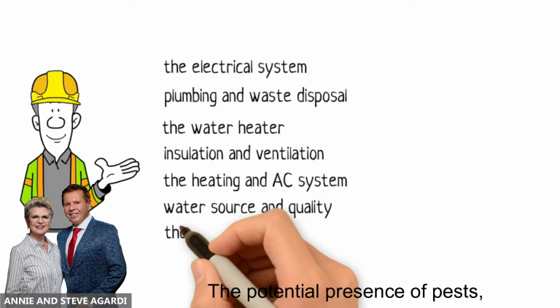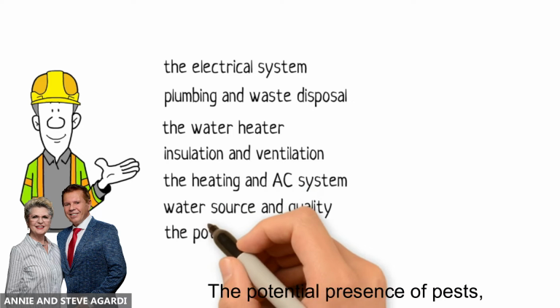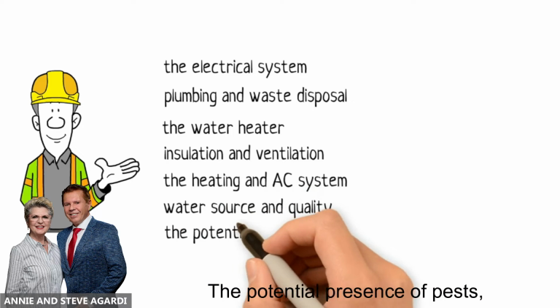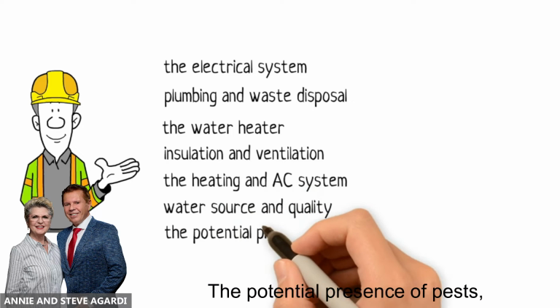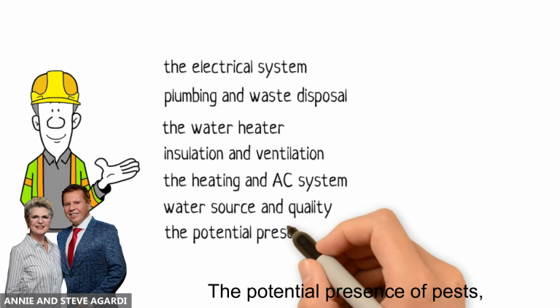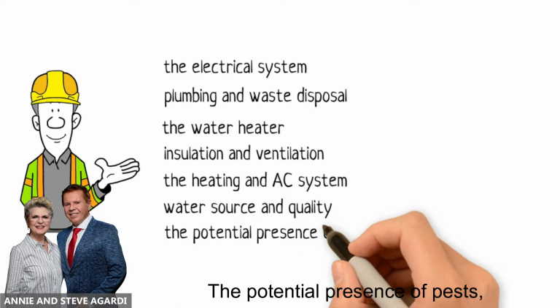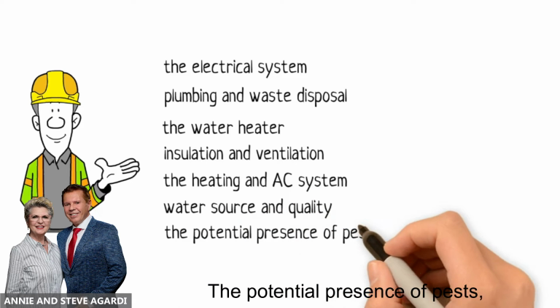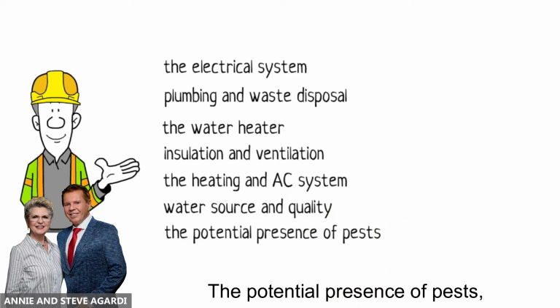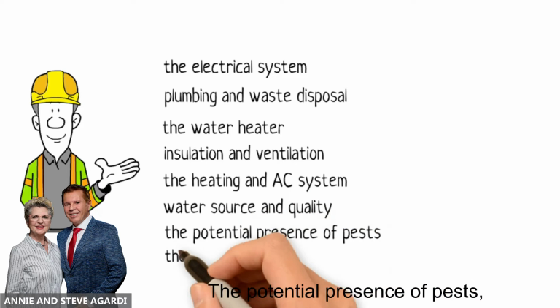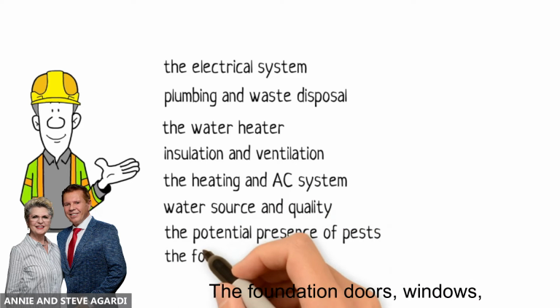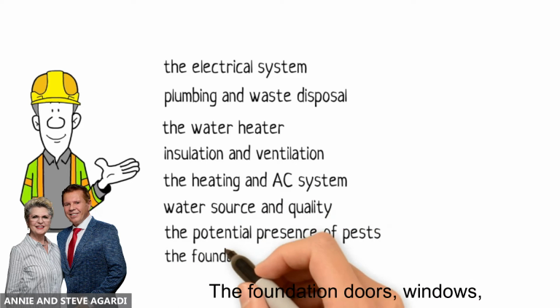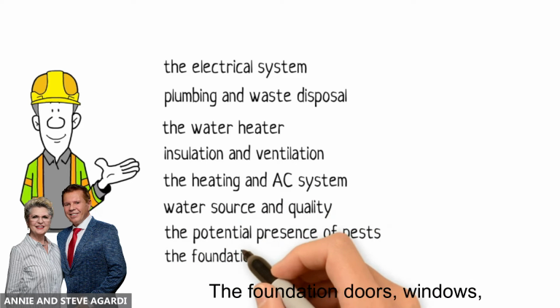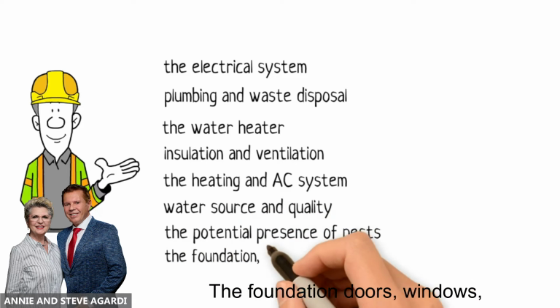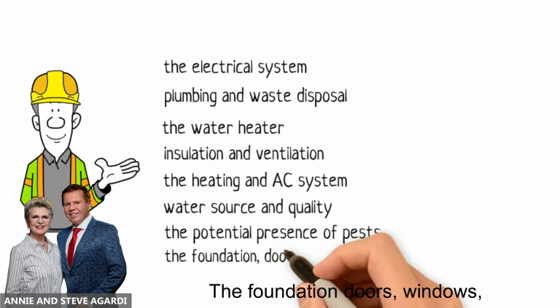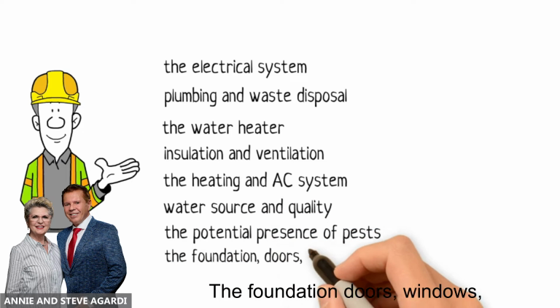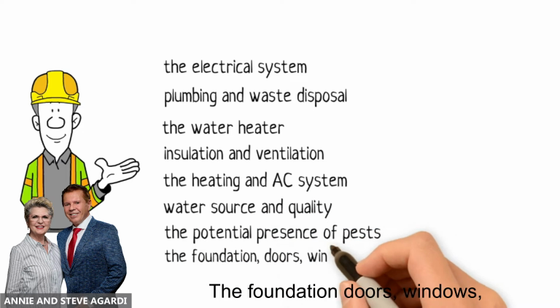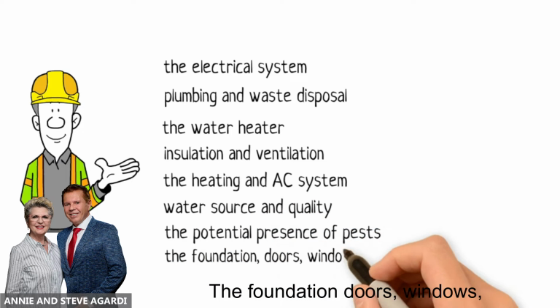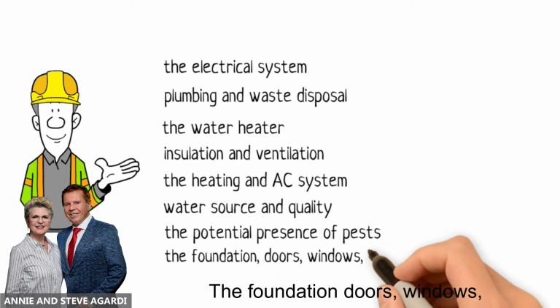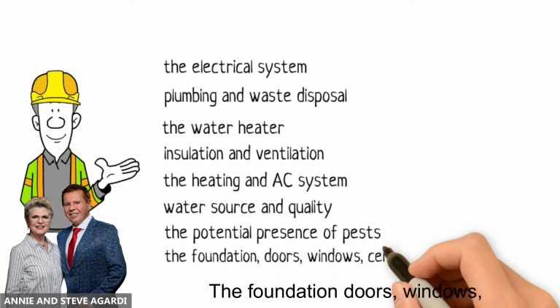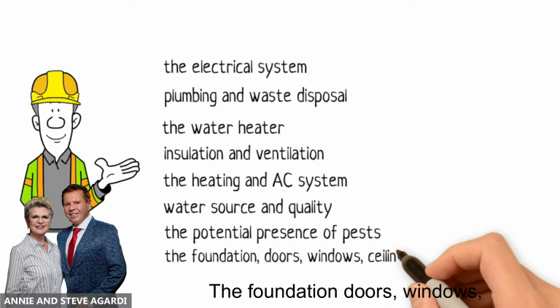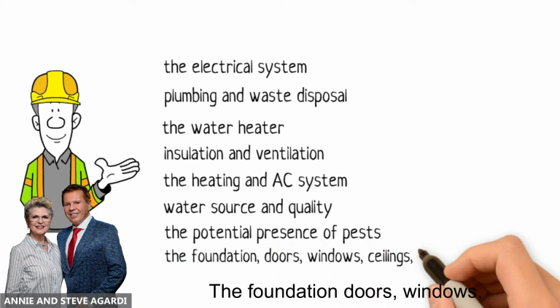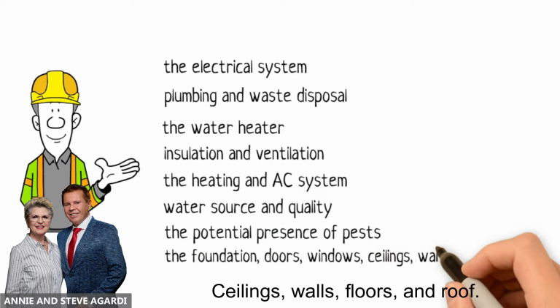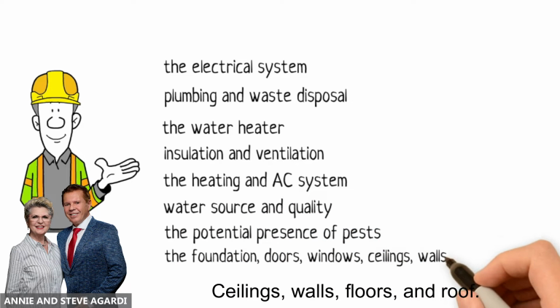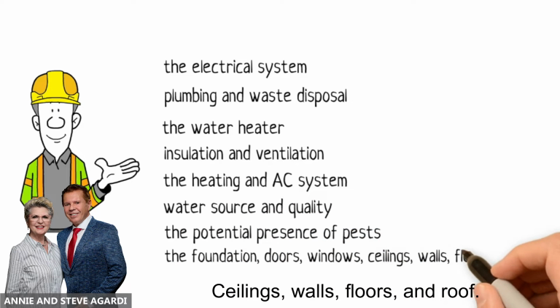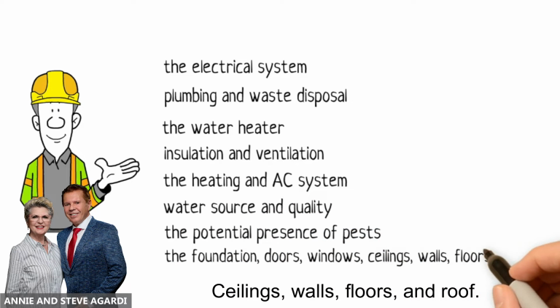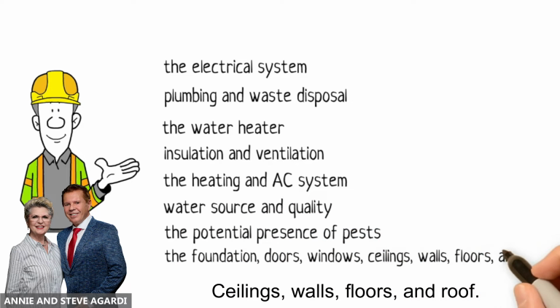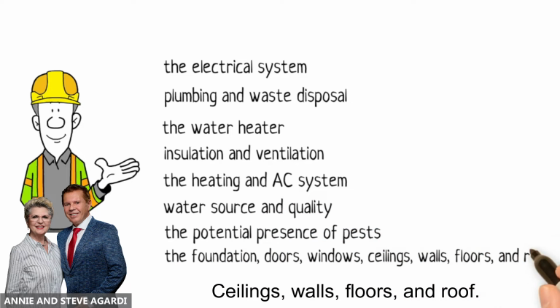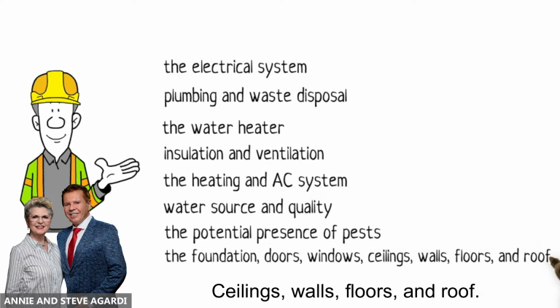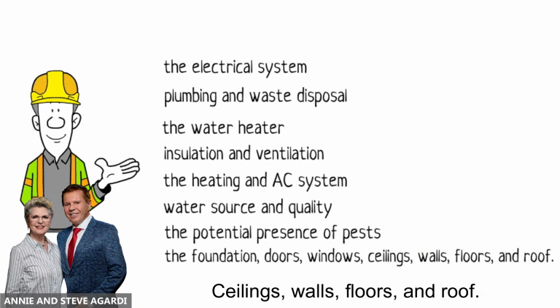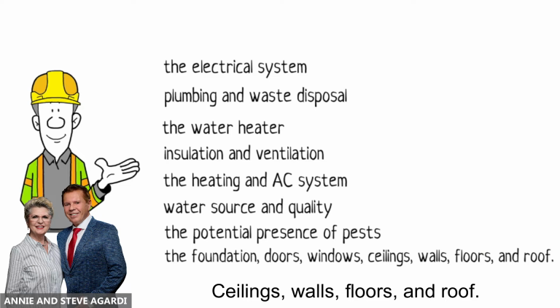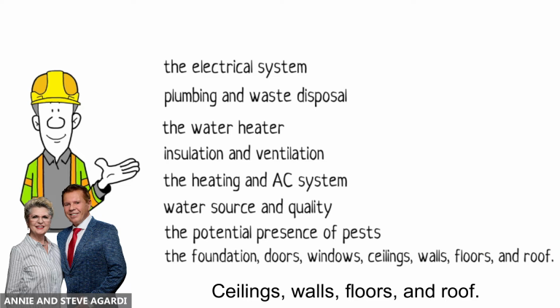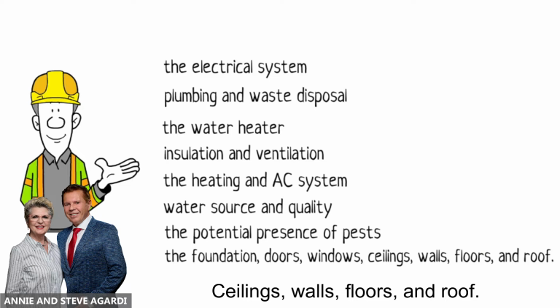The inspector also checks the potential presence of pests, the foundation, doors, windows, ceilings, walls, floors, and roof.